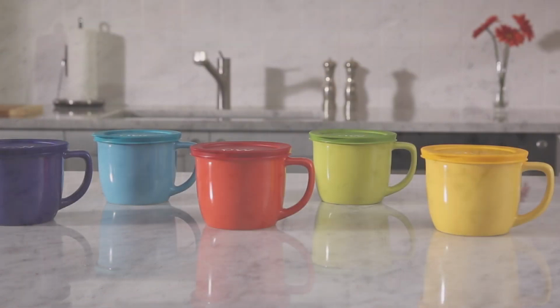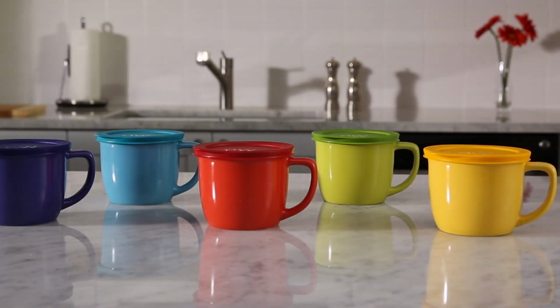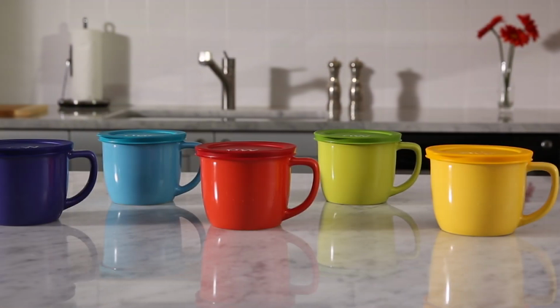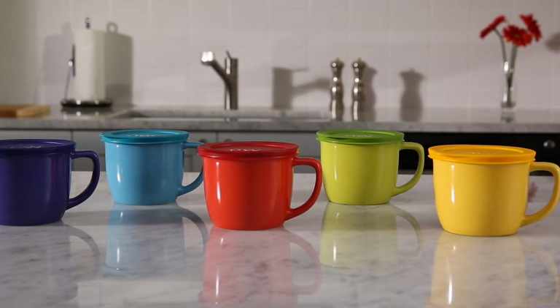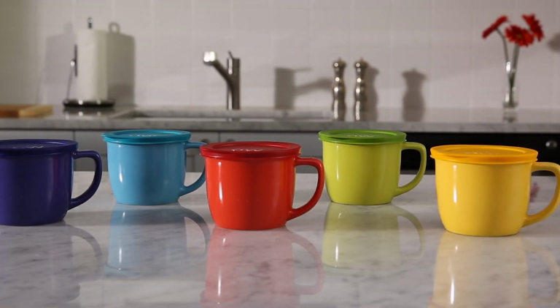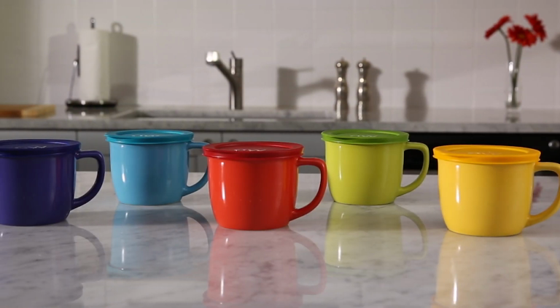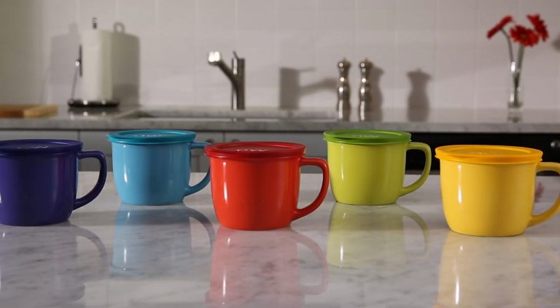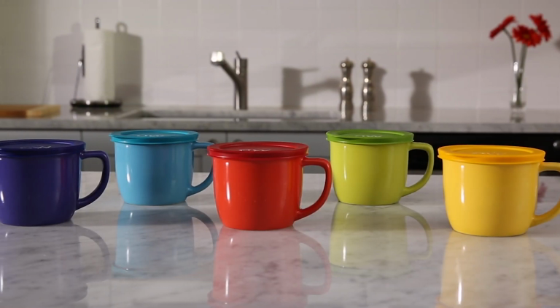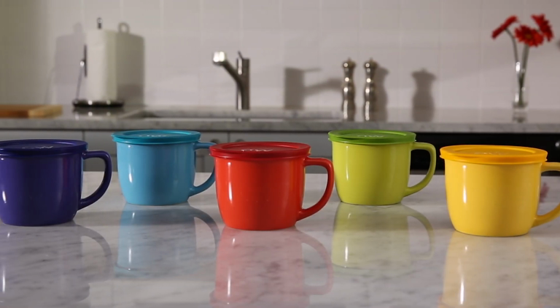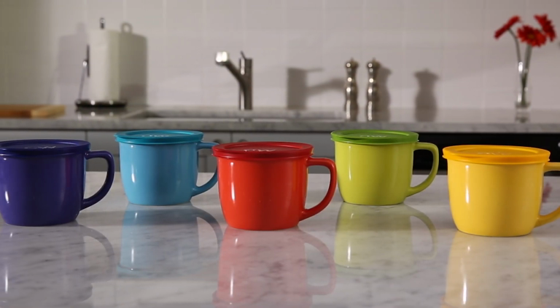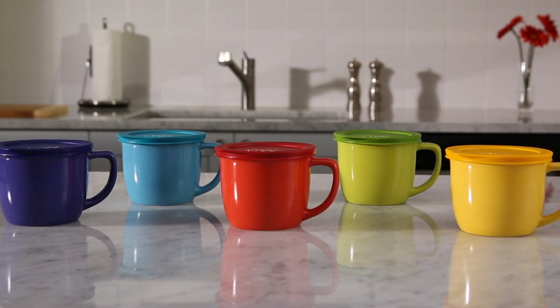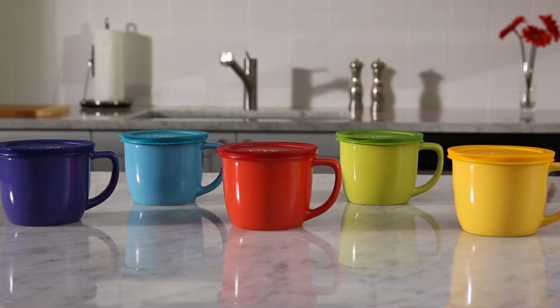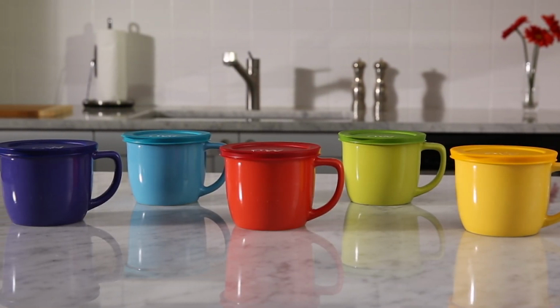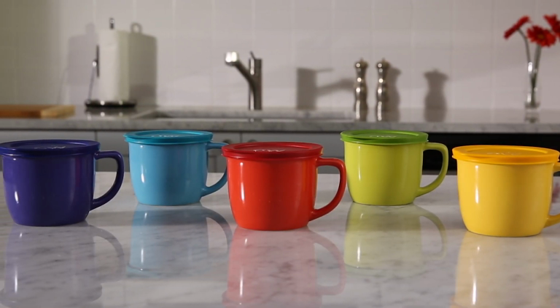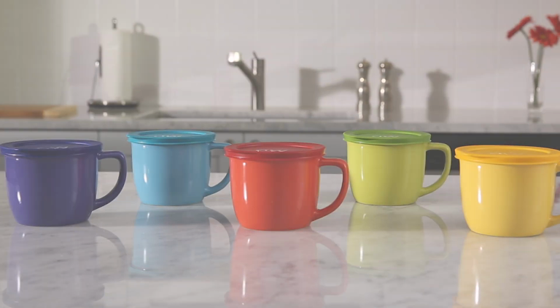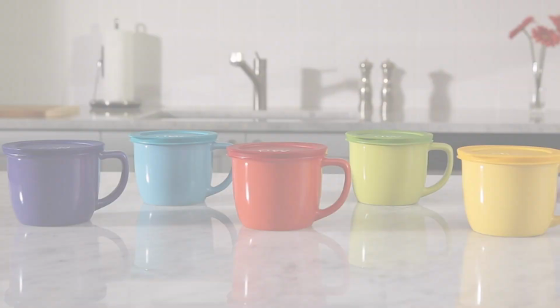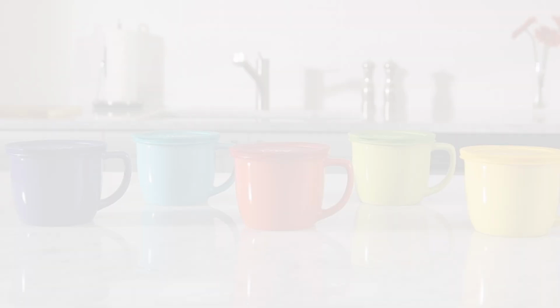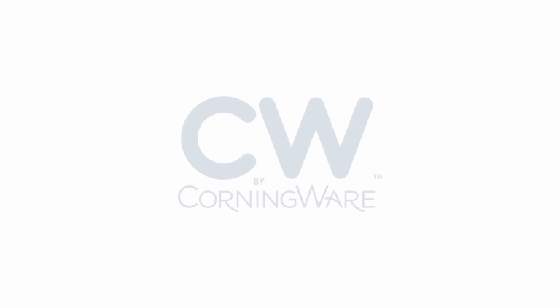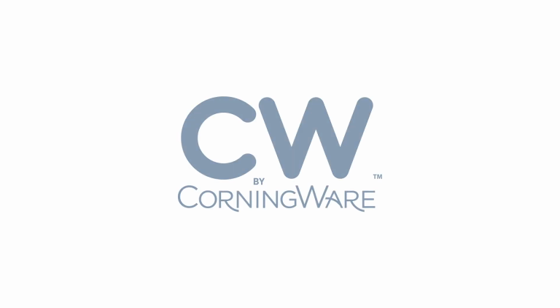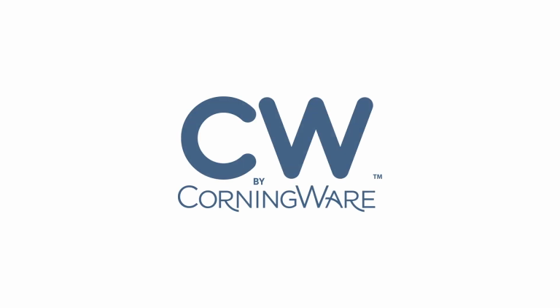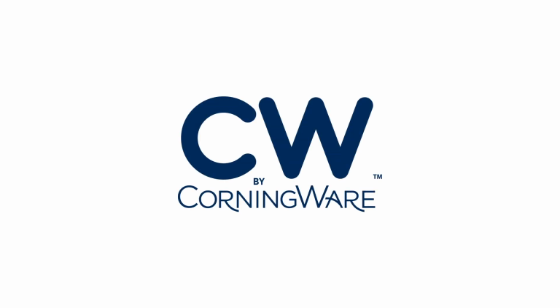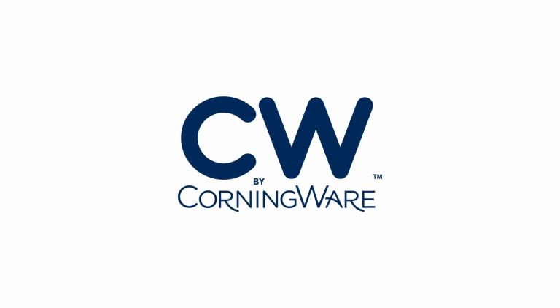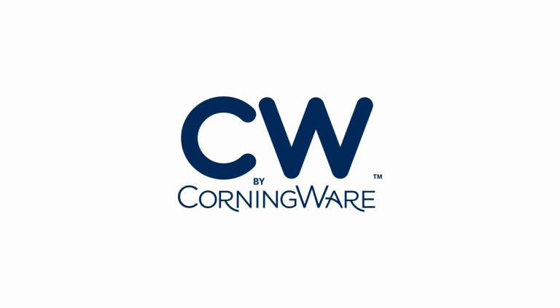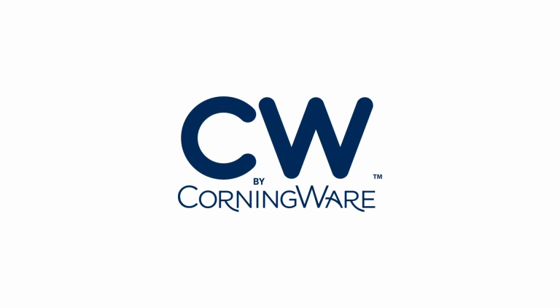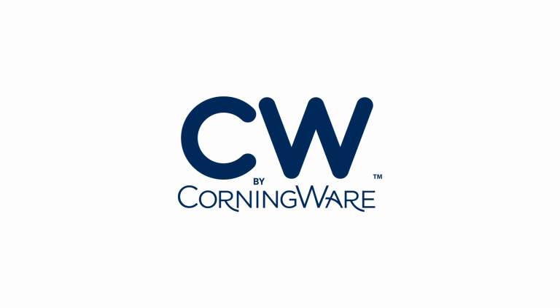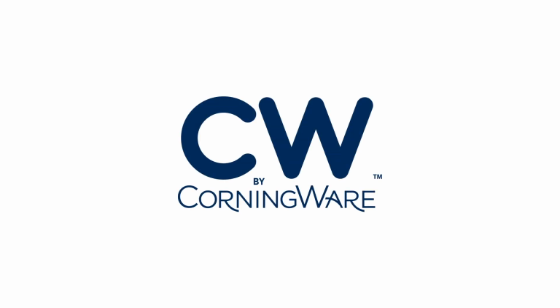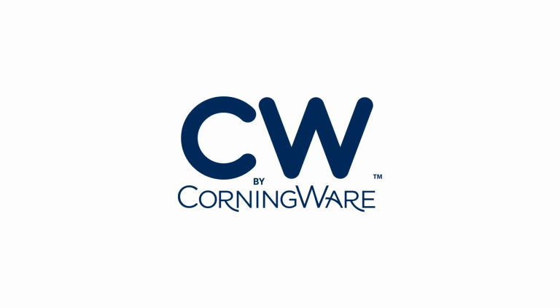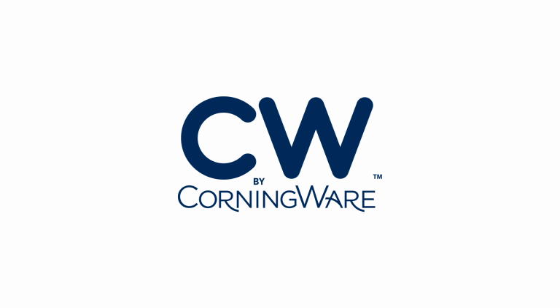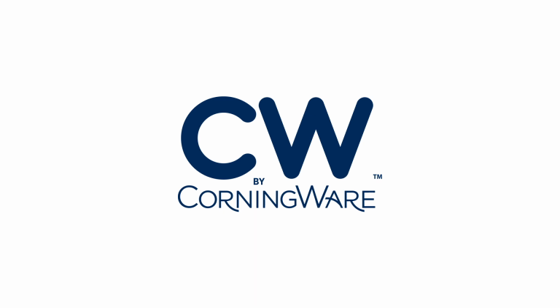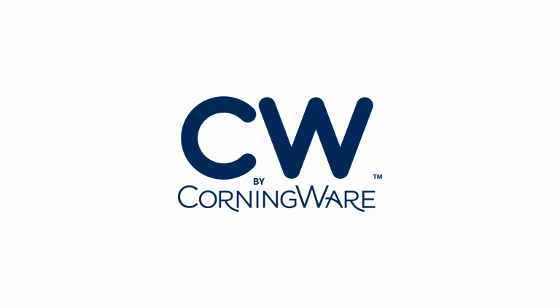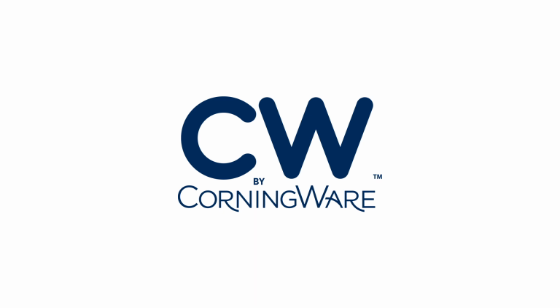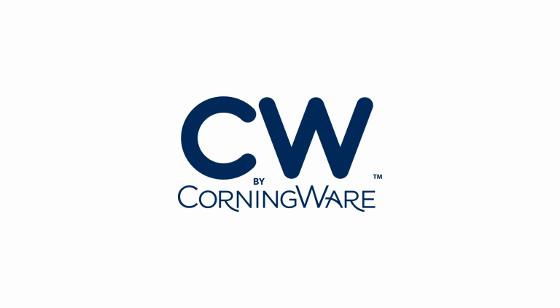Versatile, stylish, fresh, and new. Let CW by CorningWare brighten up your kitchen.